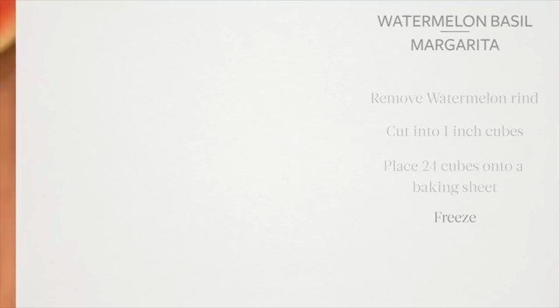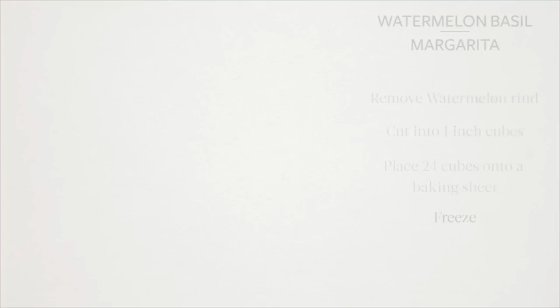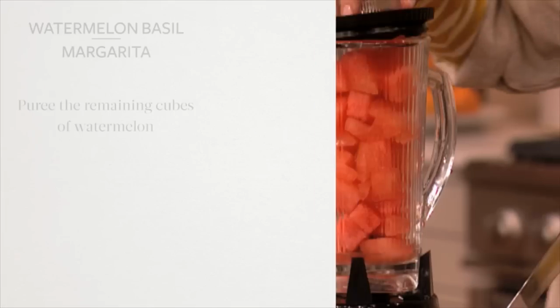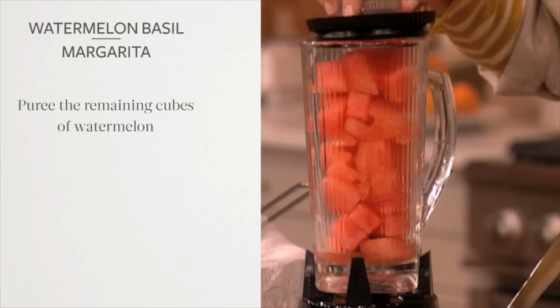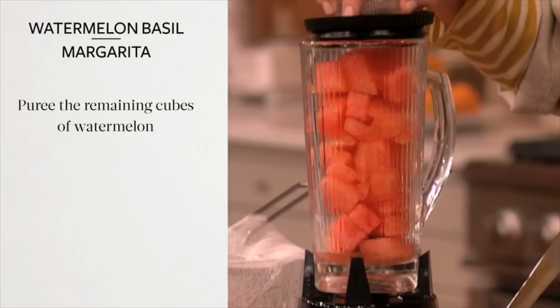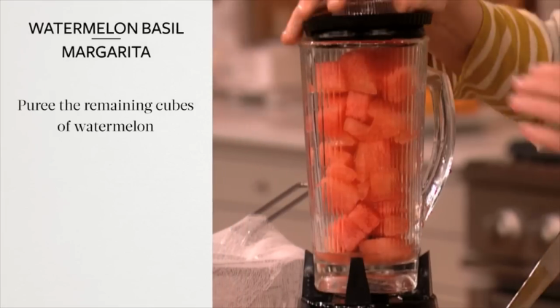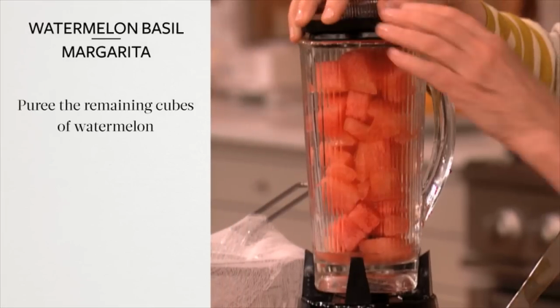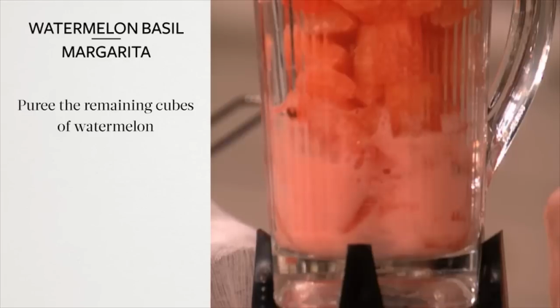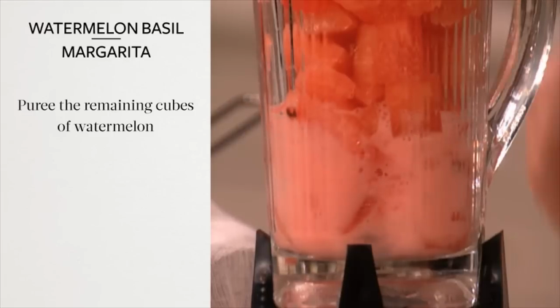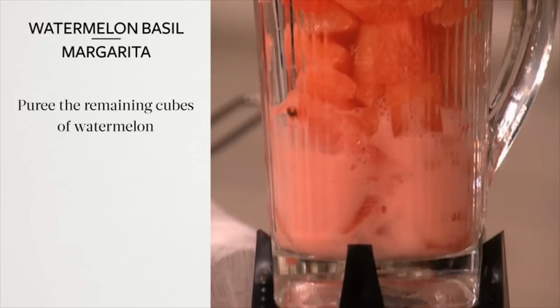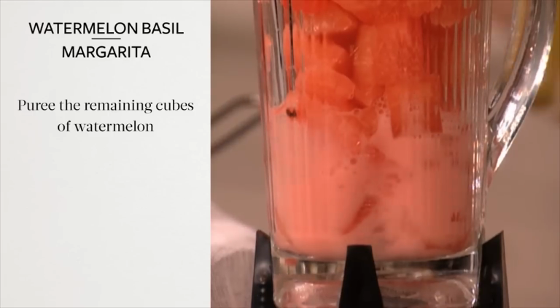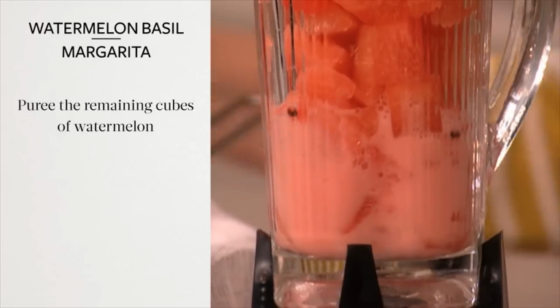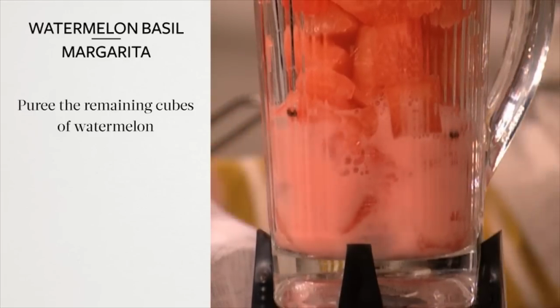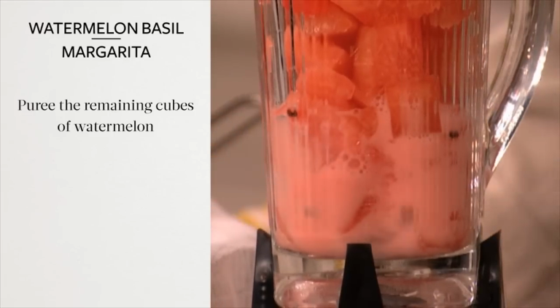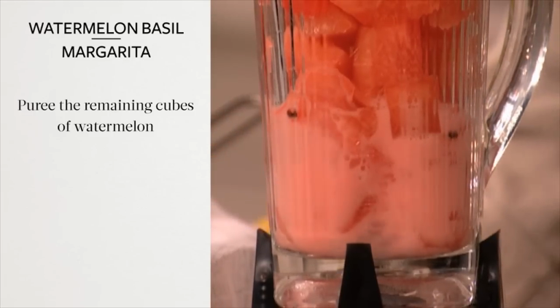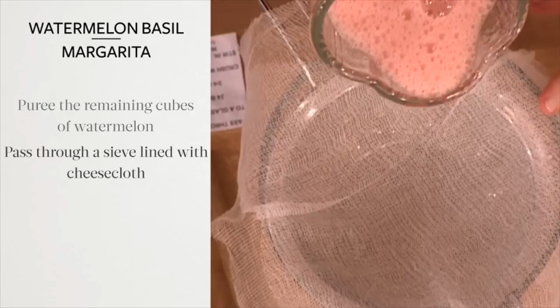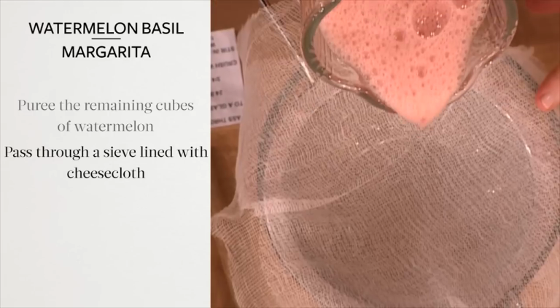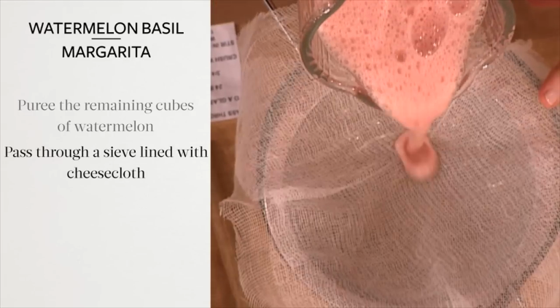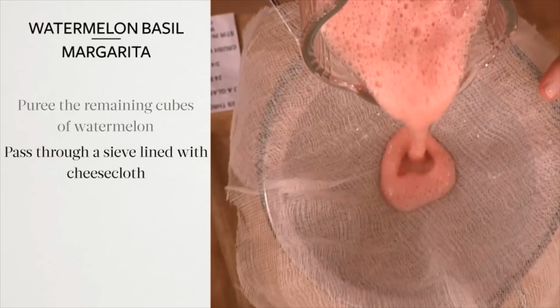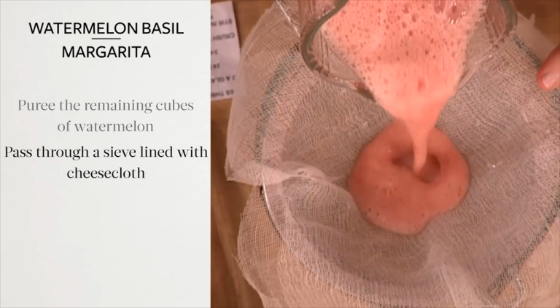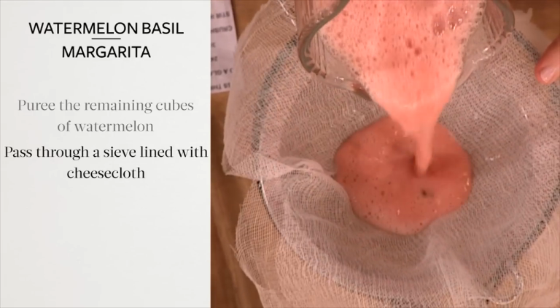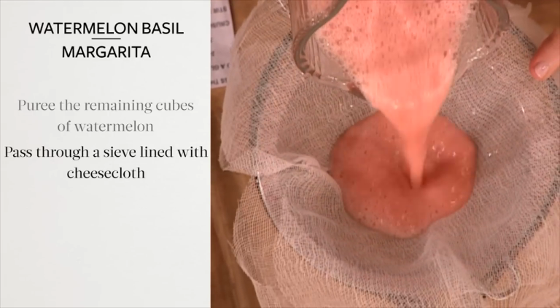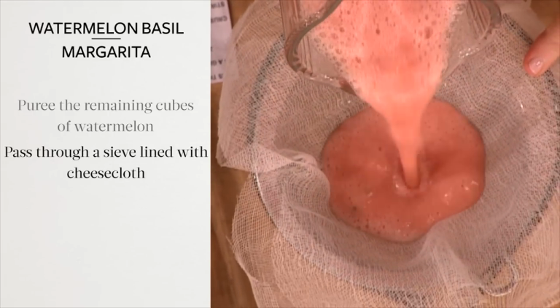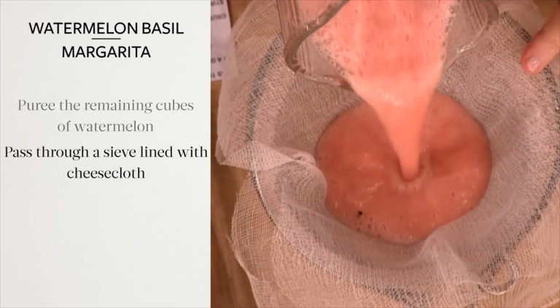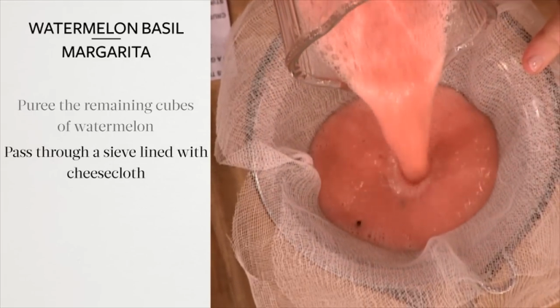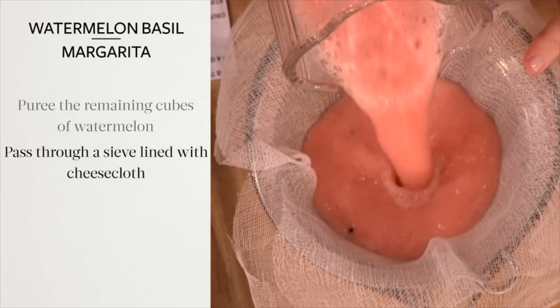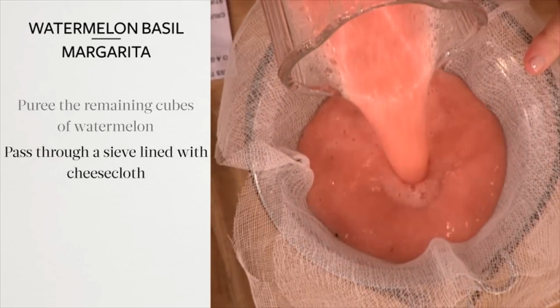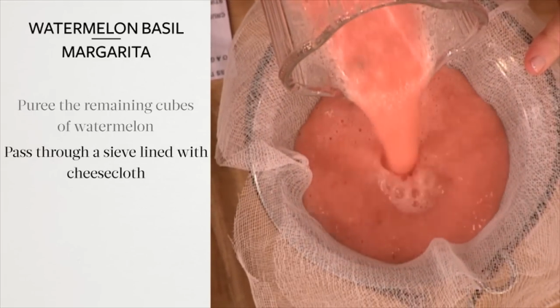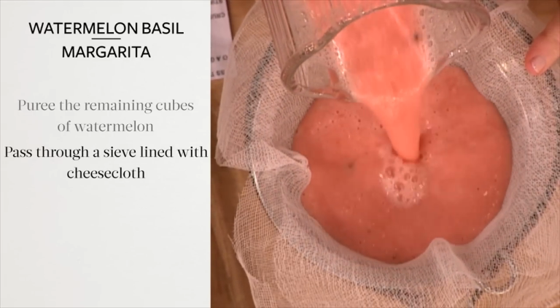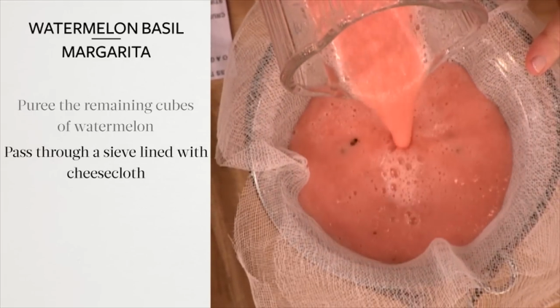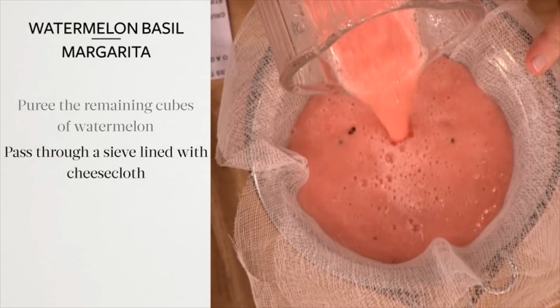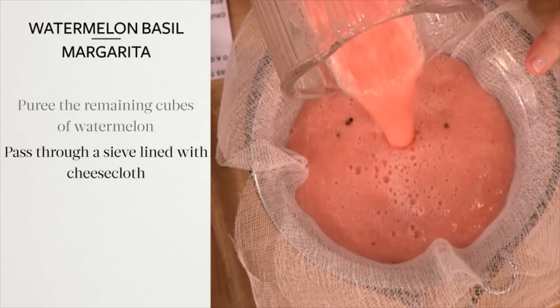In a blender, puree the remaining cubes of watermelon. Pass through a sieve lined with cheesecloth into a large measuring cup.